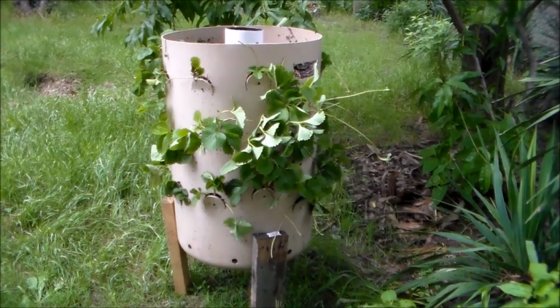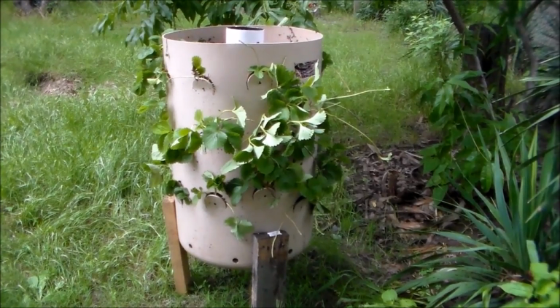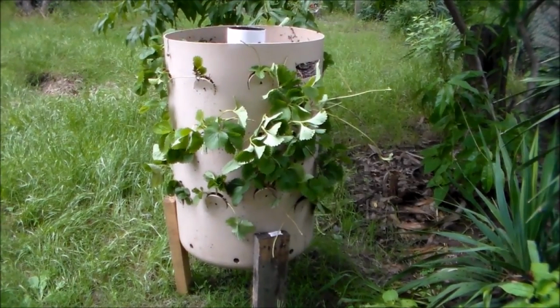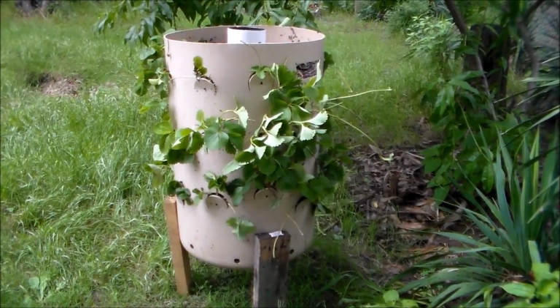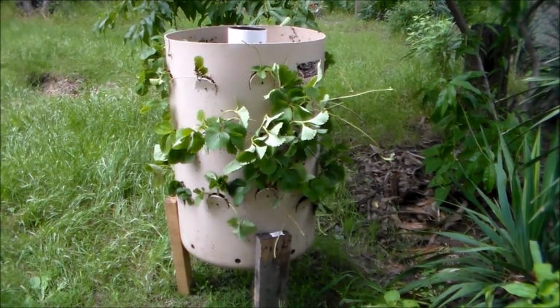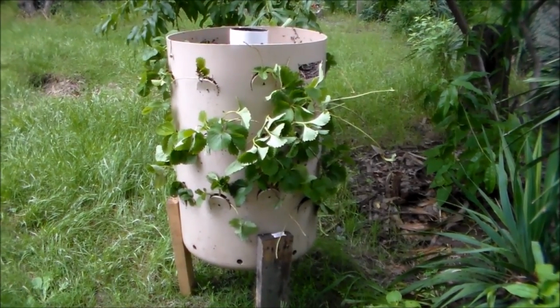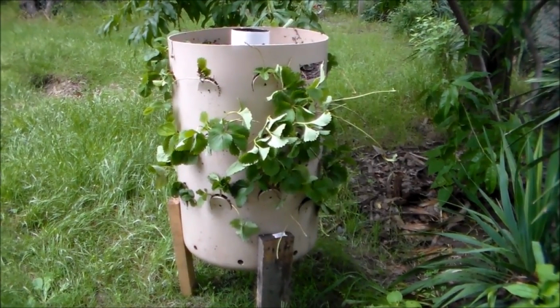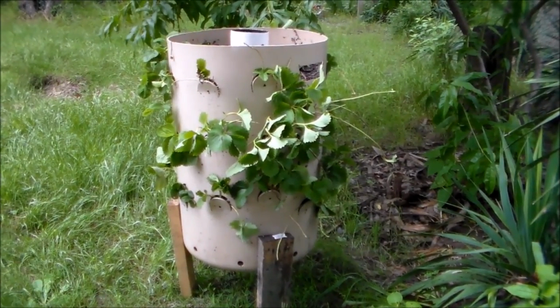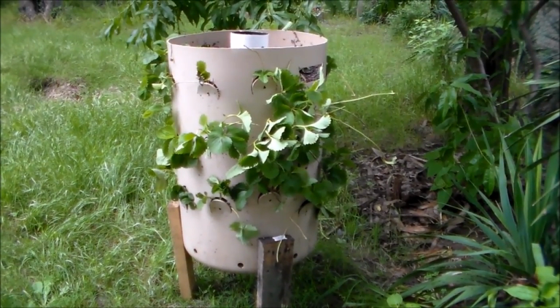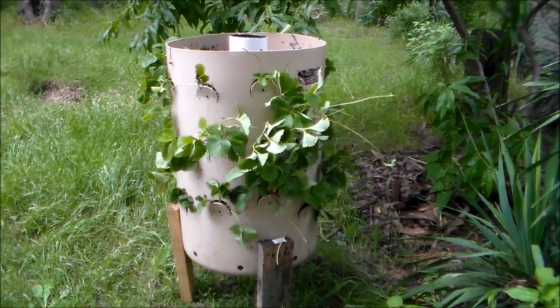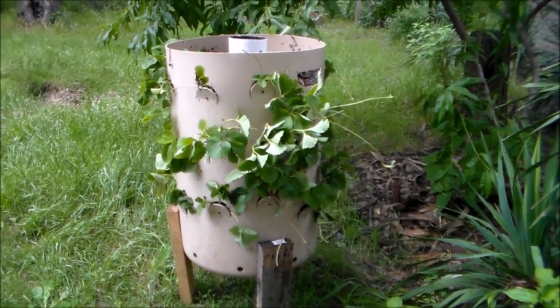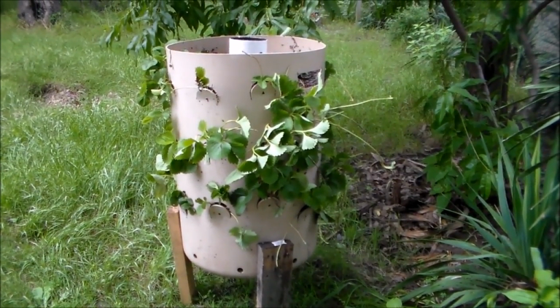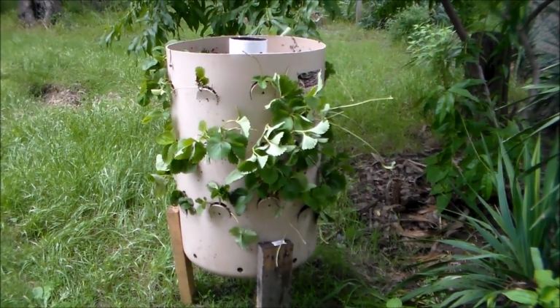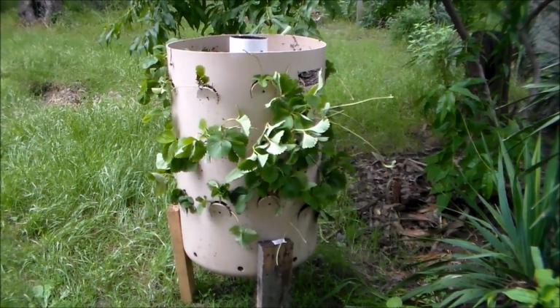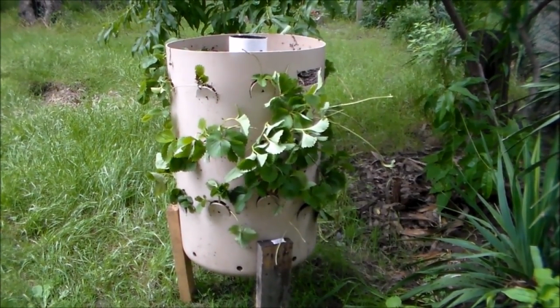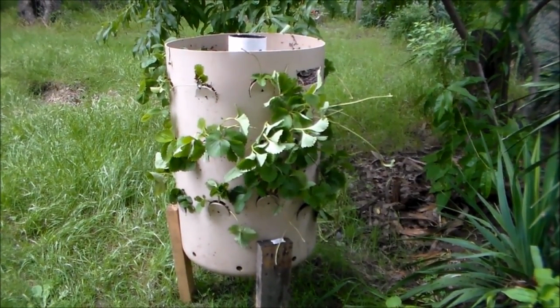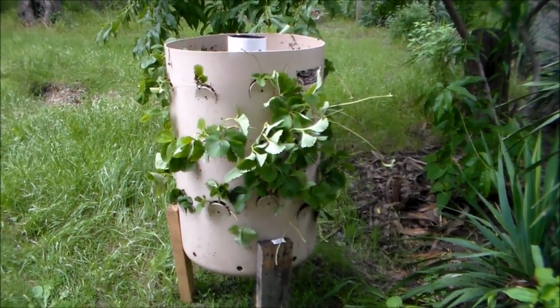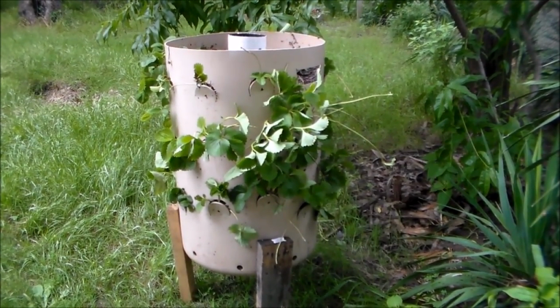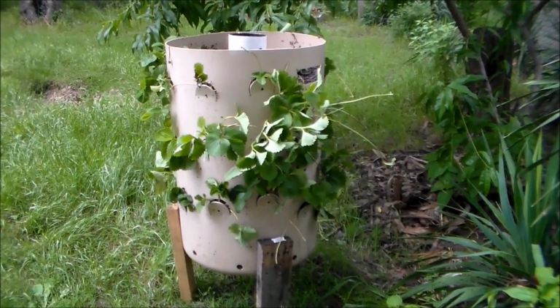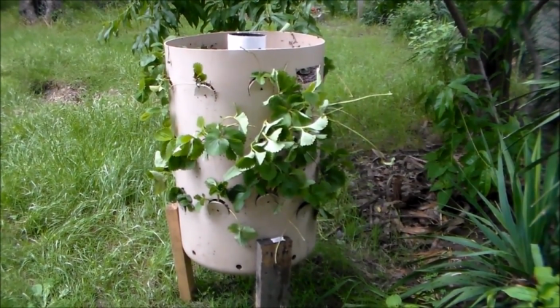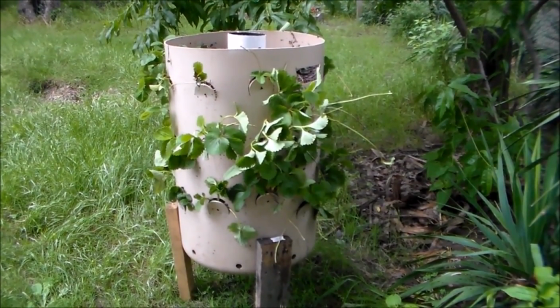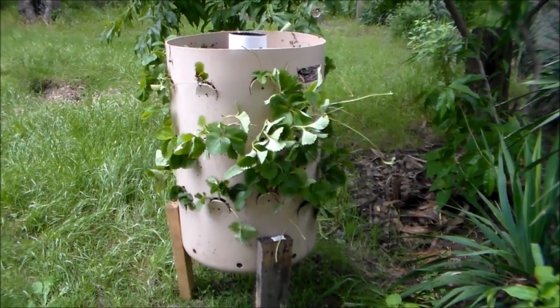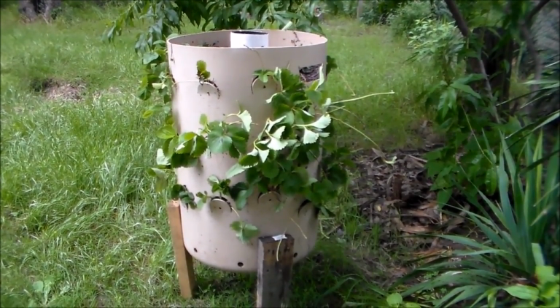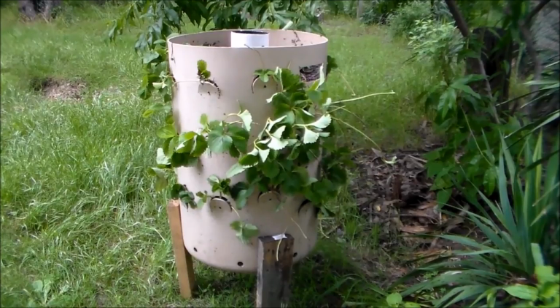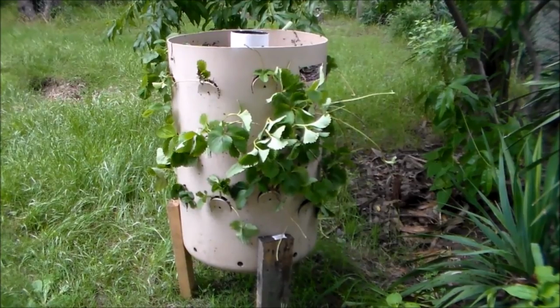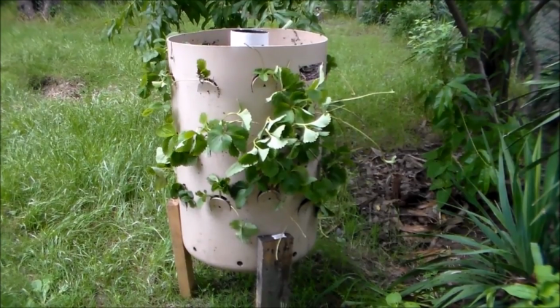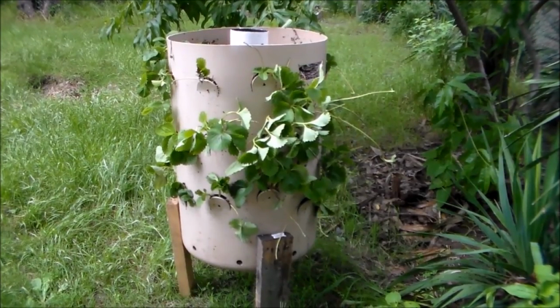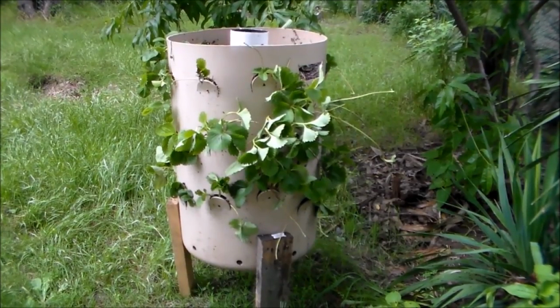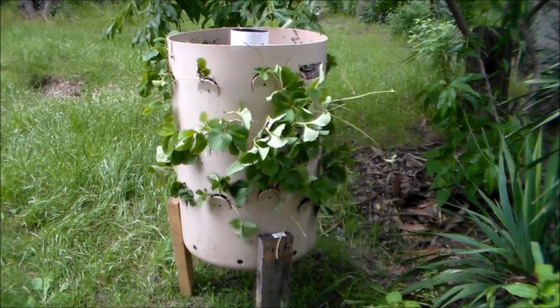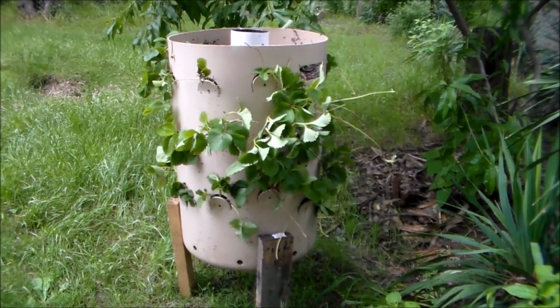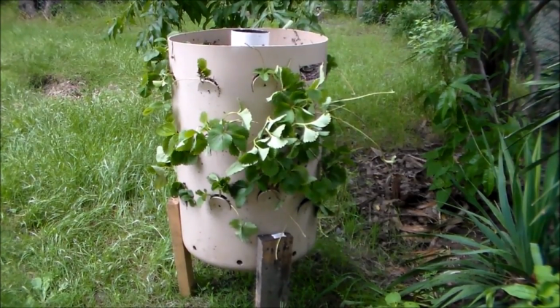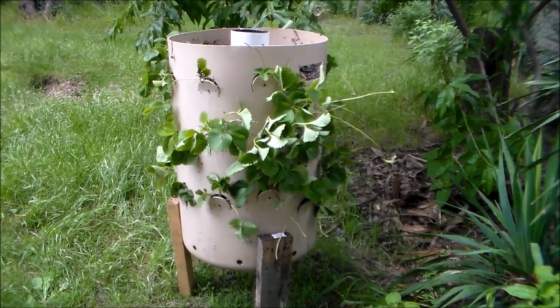Today I'm going to show you how I made this strawberry planter out of just used material I had laying around.